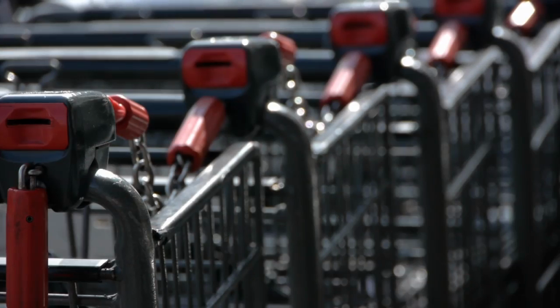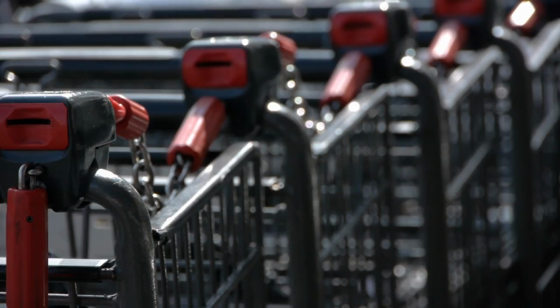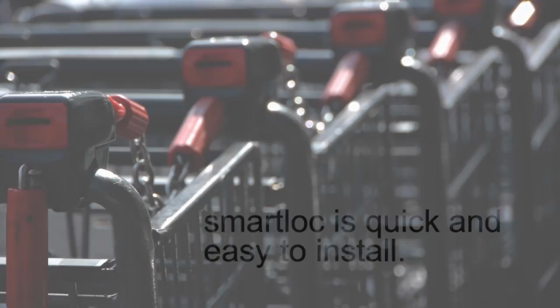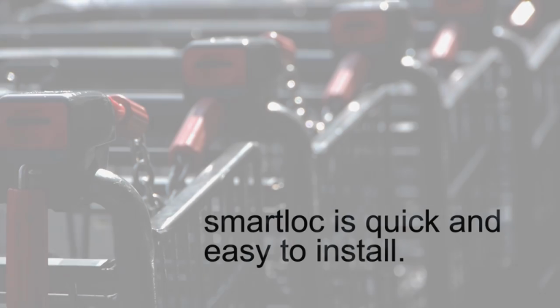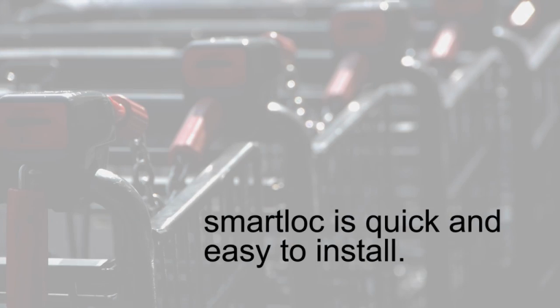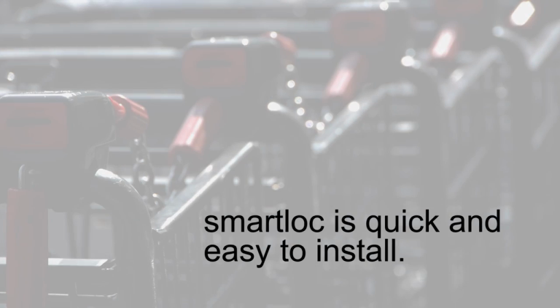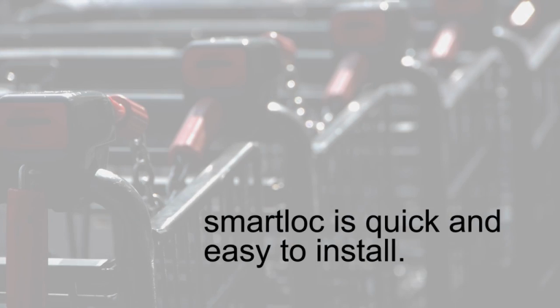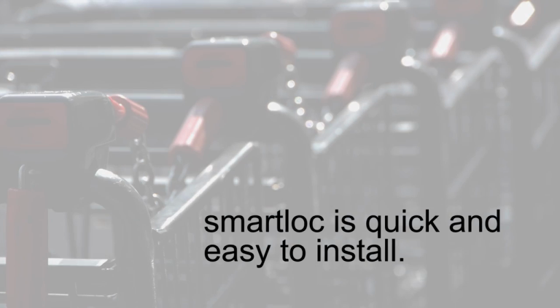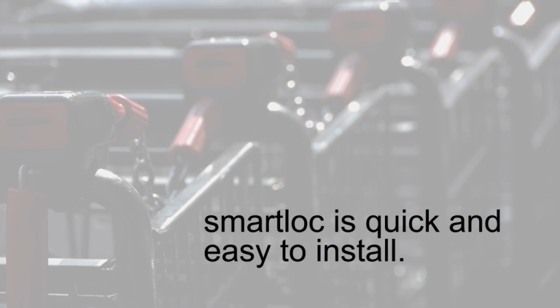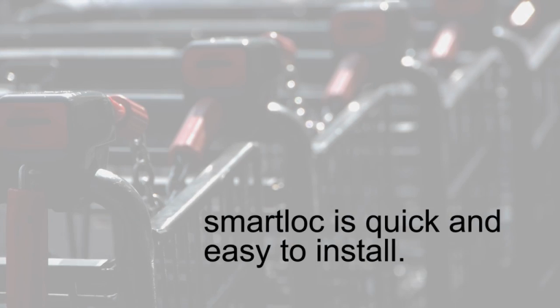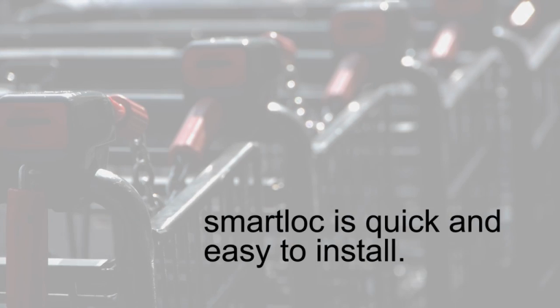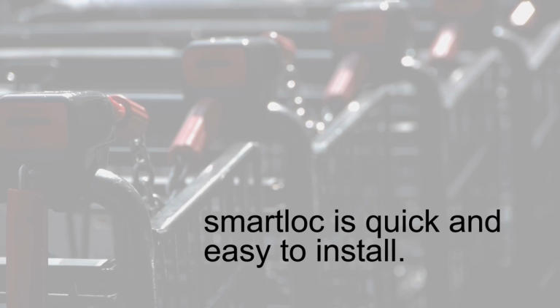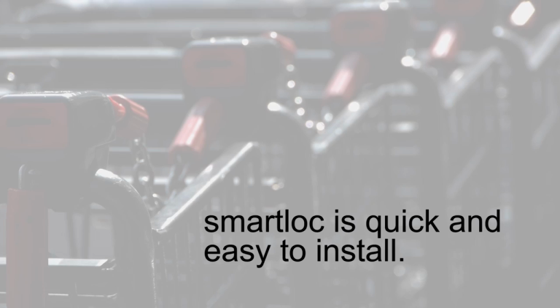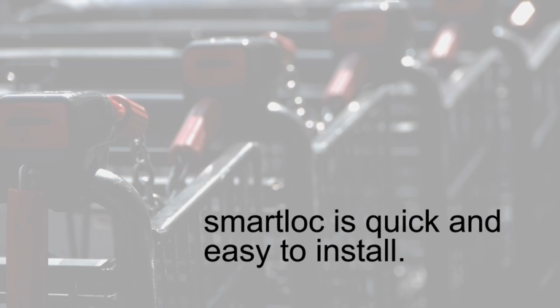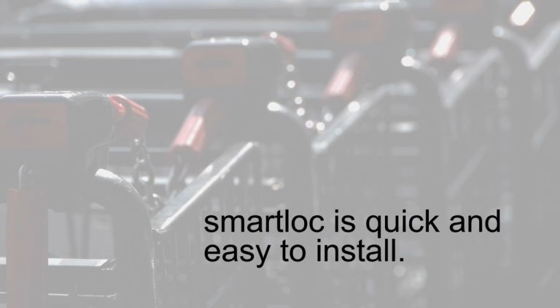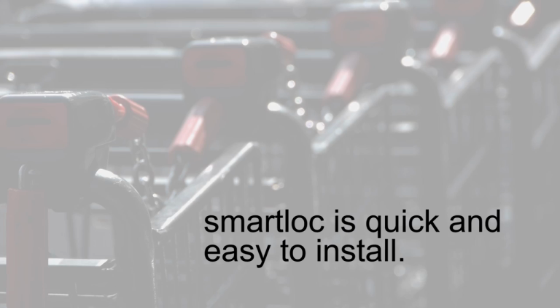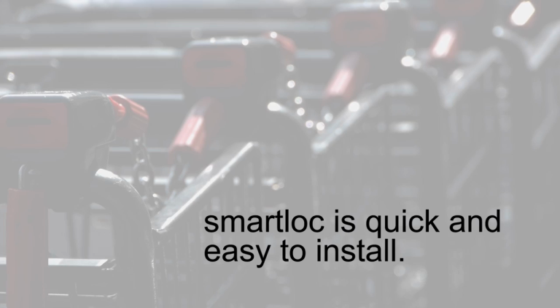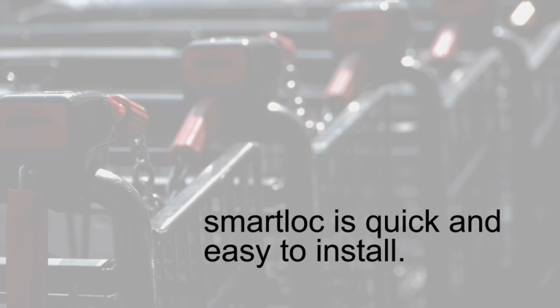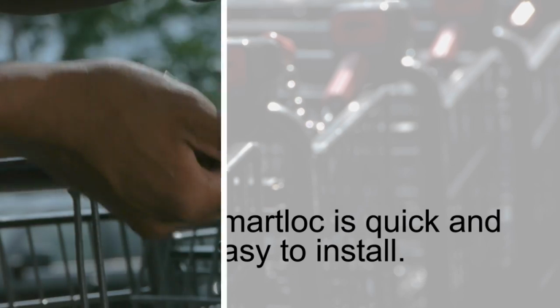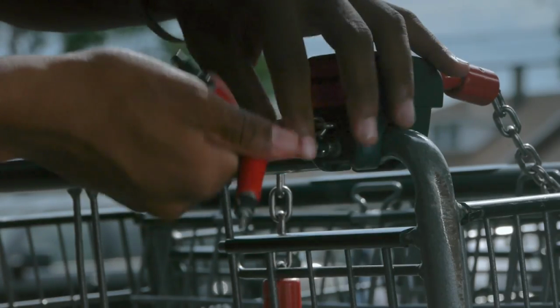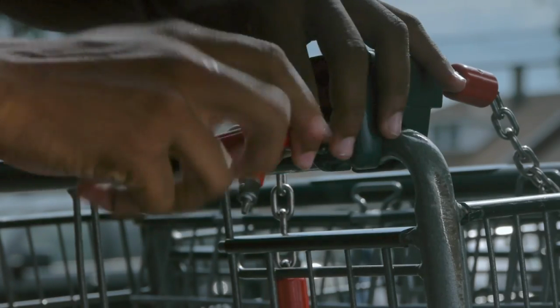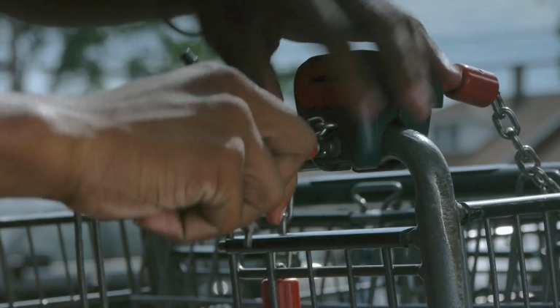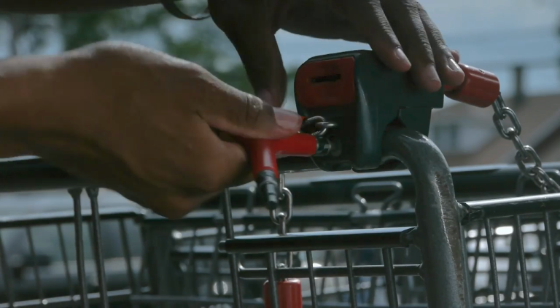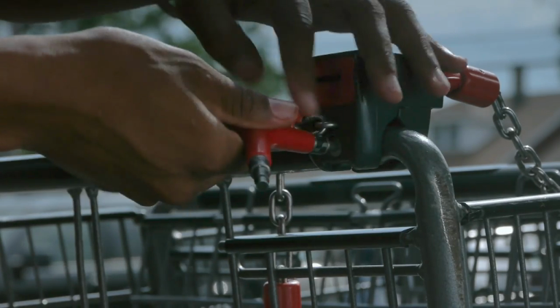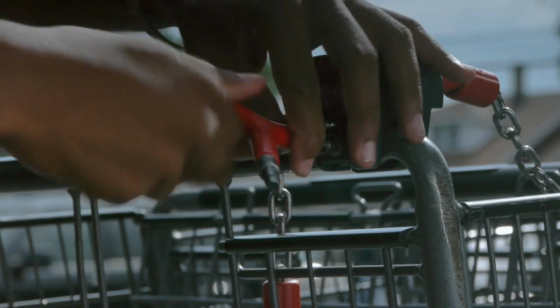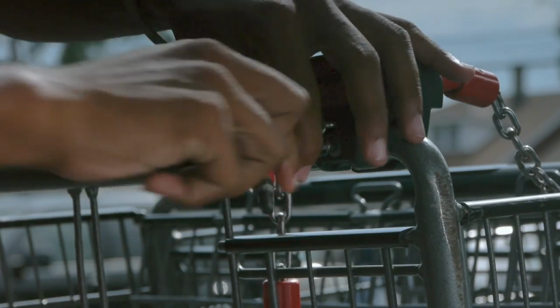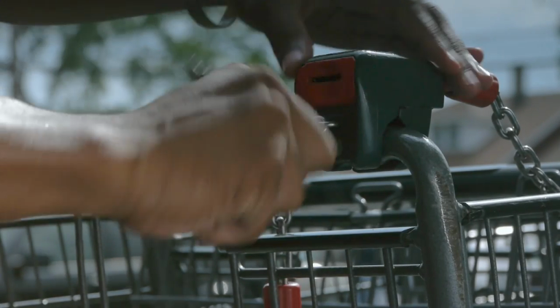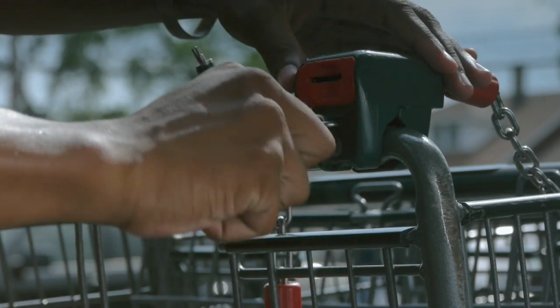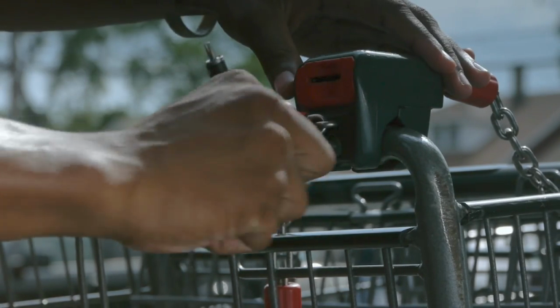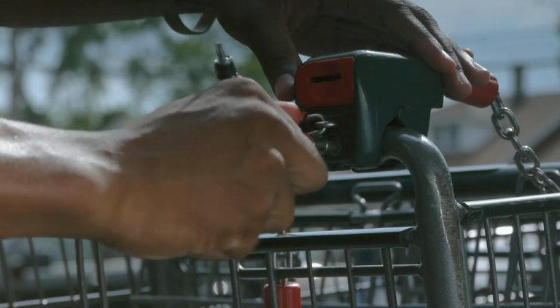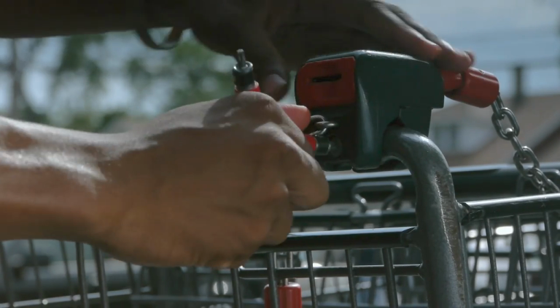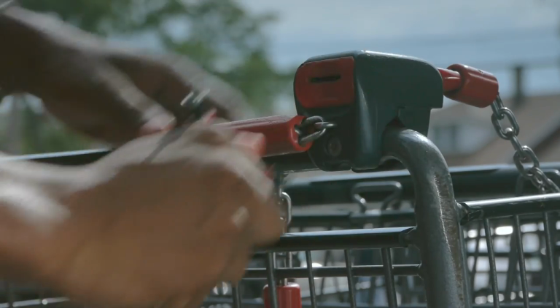Smart Lock can be installed in minutes on nearly all makes and models of carts with just common hand tools, and you can install them yourself.